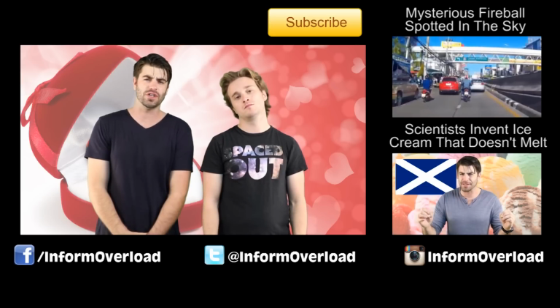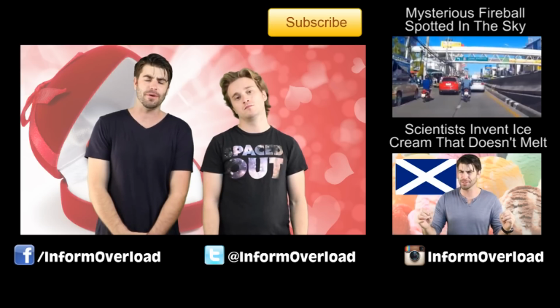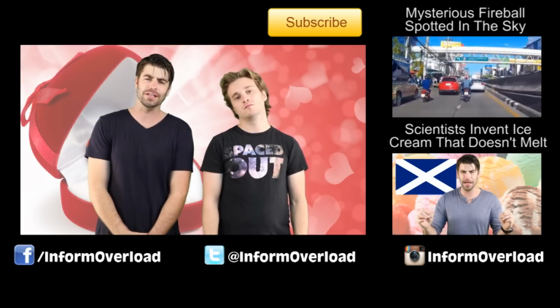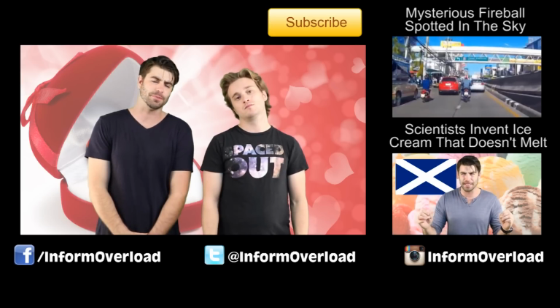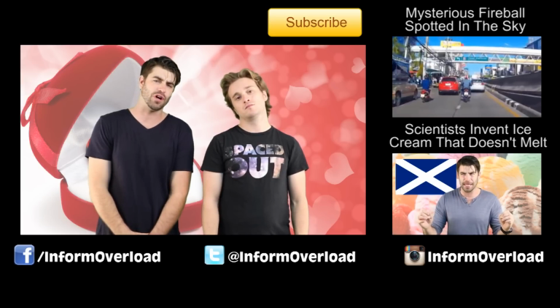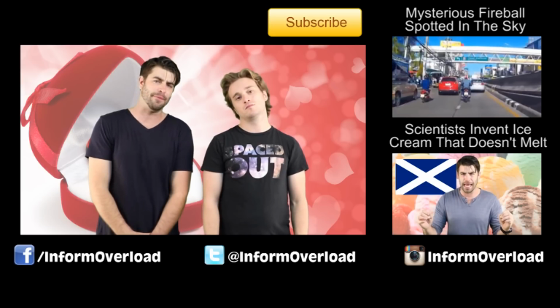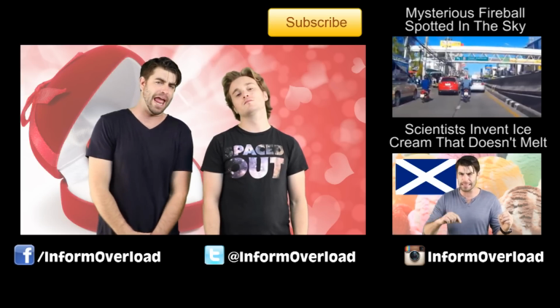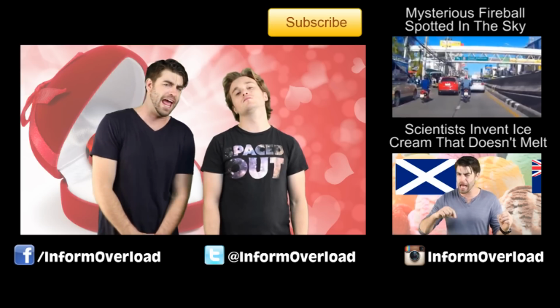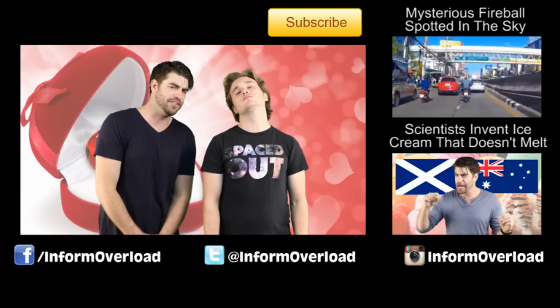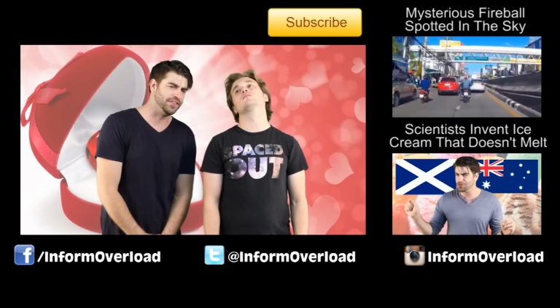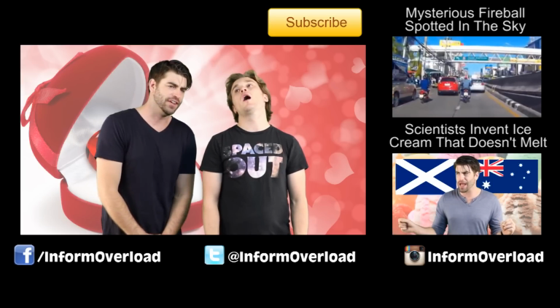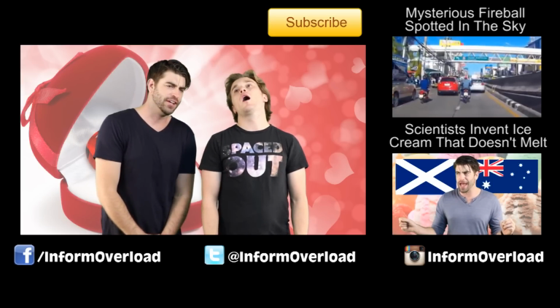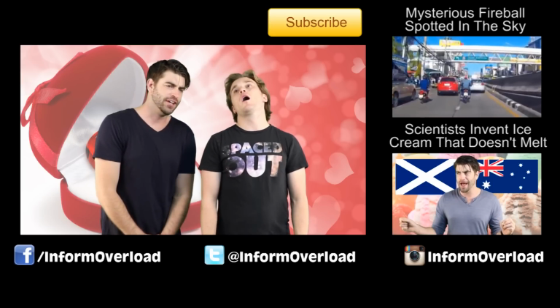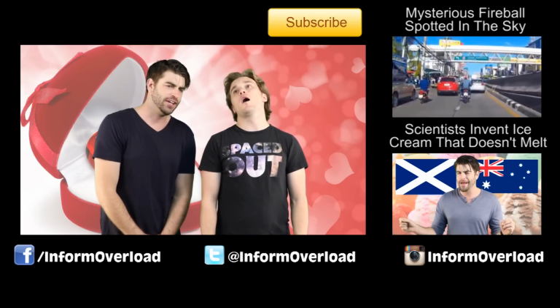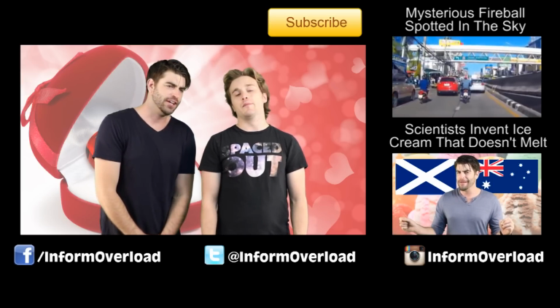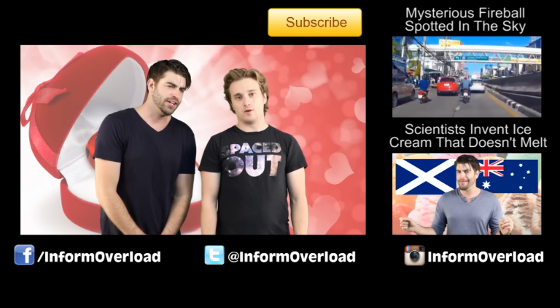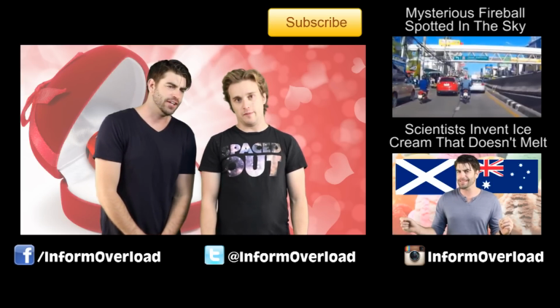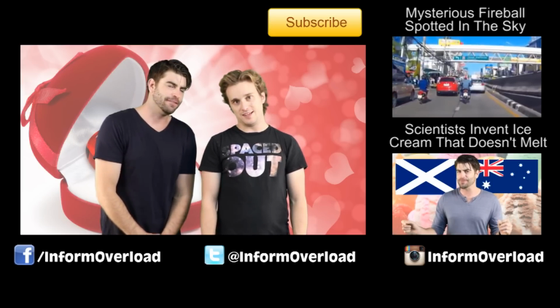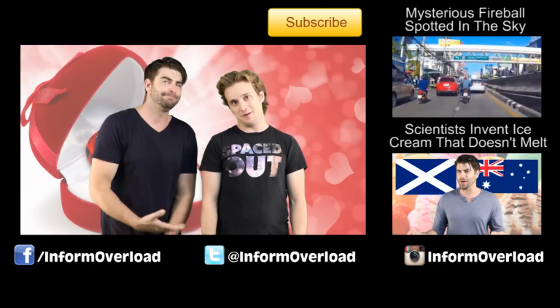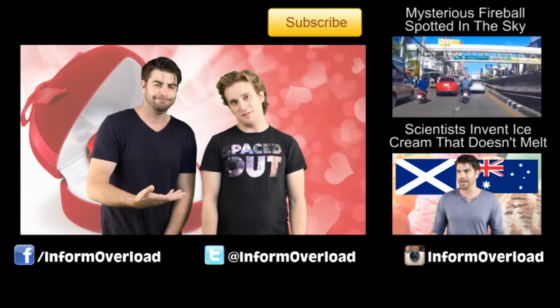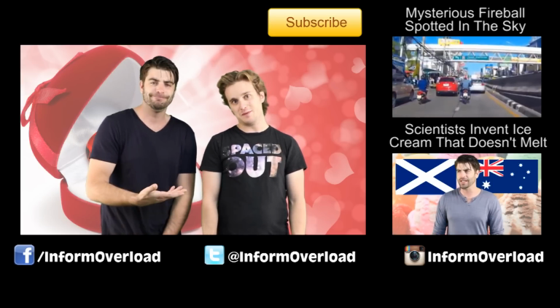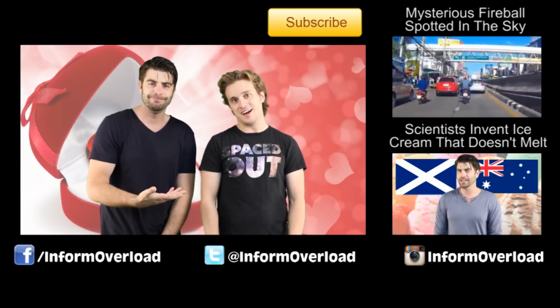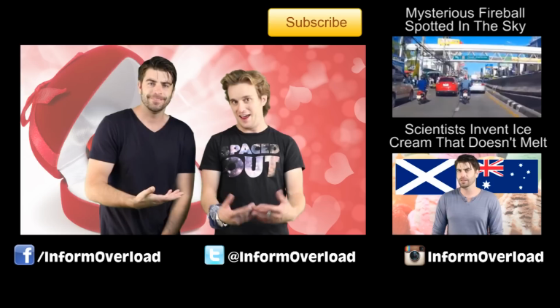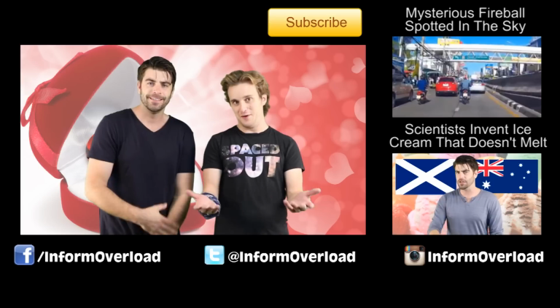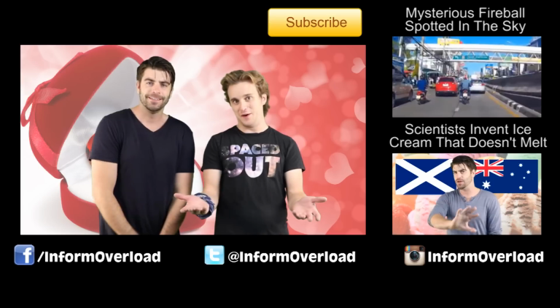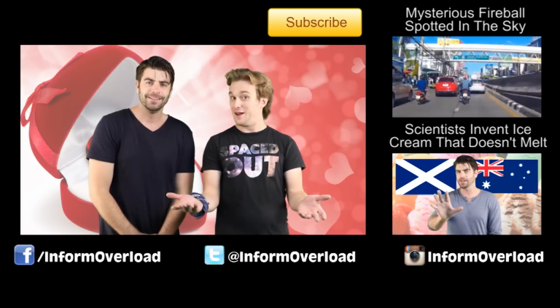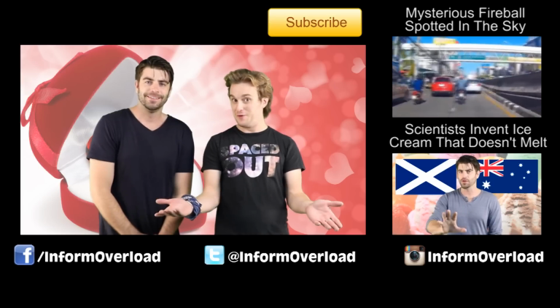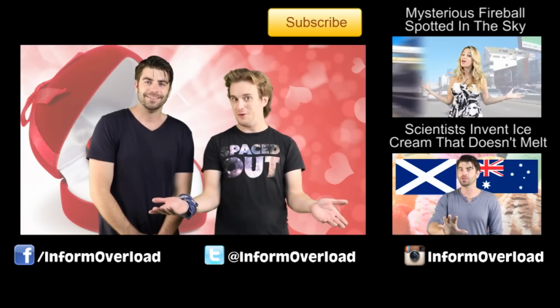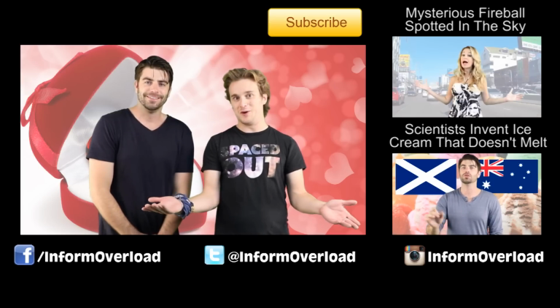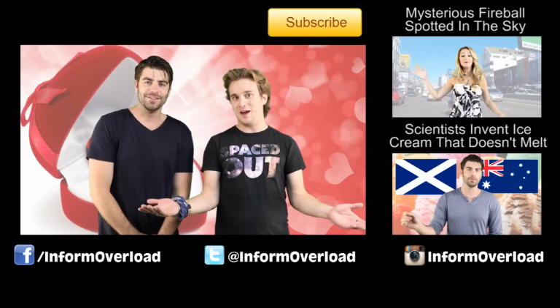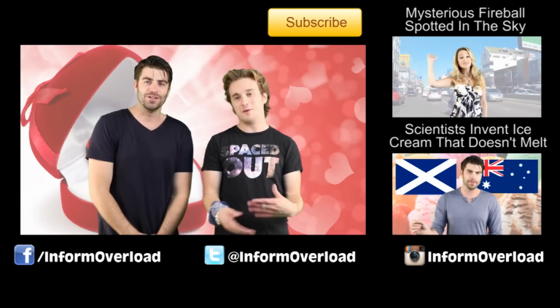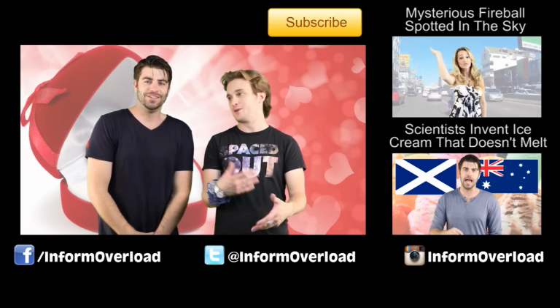My name is Dave Waple, I'm Michael McCrudden. Thanks for checking out Inform Overload — we've got all sorts of other videos on here, so check them out, hit subscribe, and keep it real.